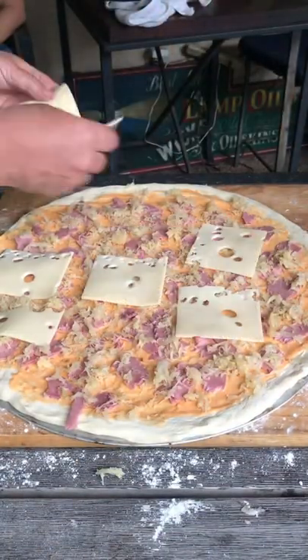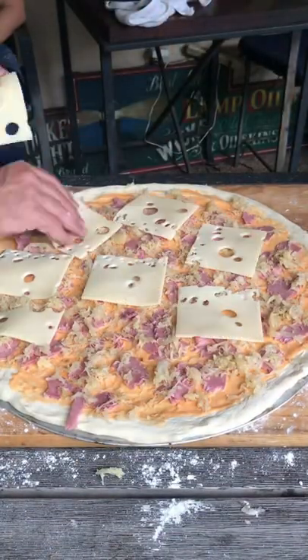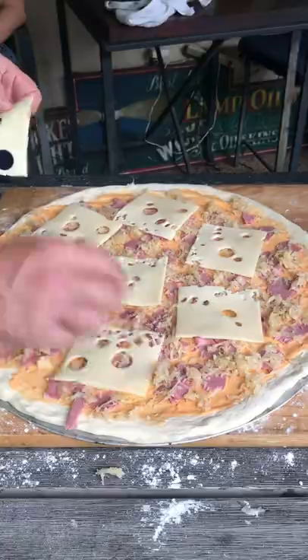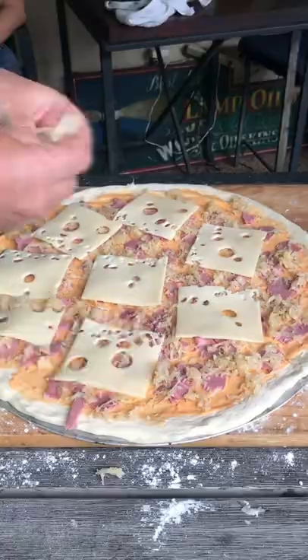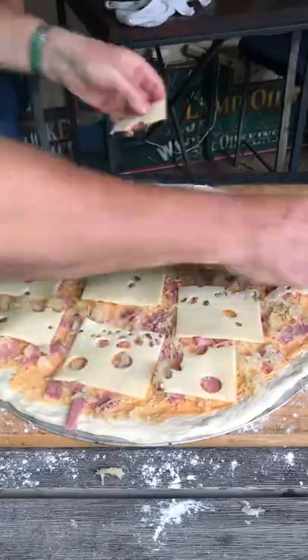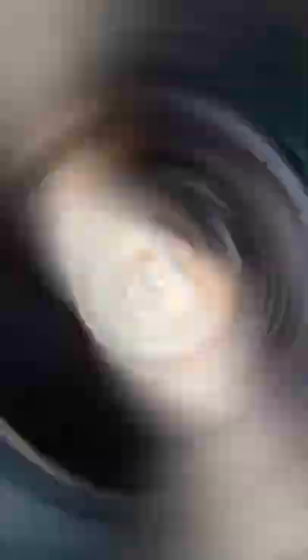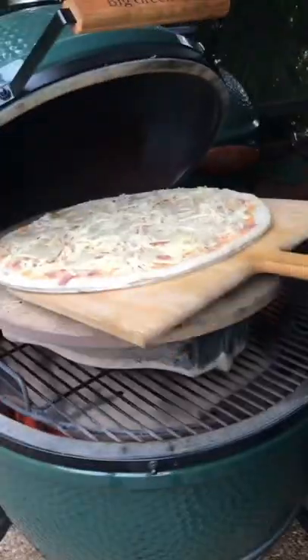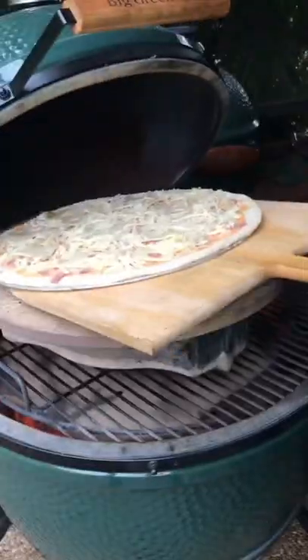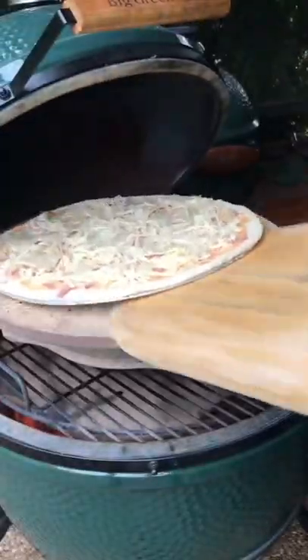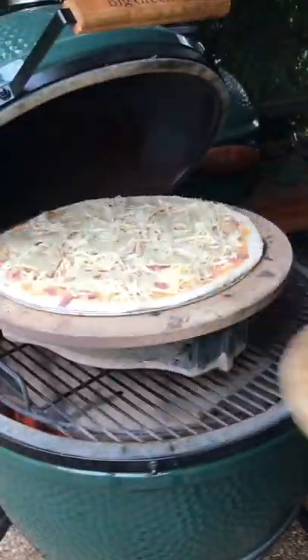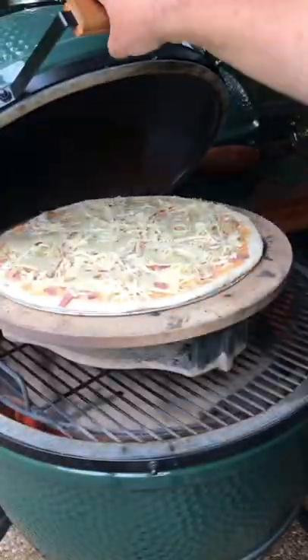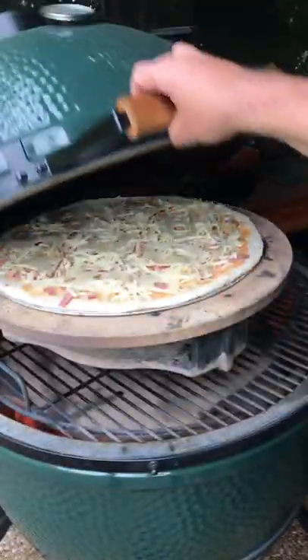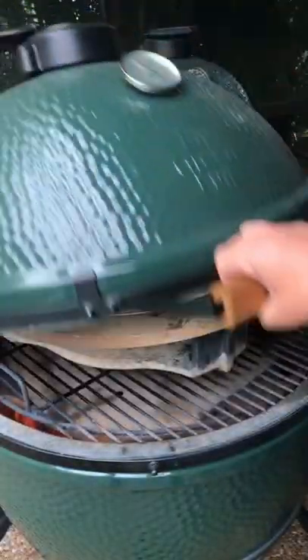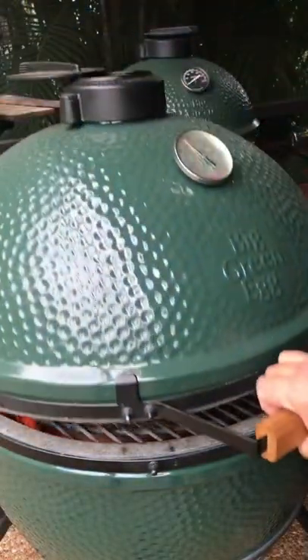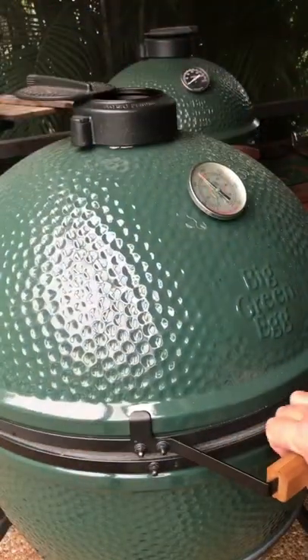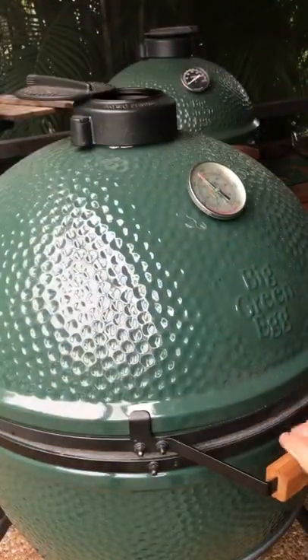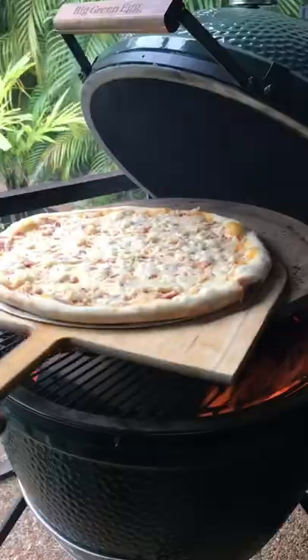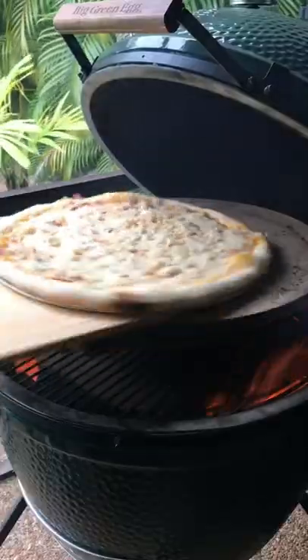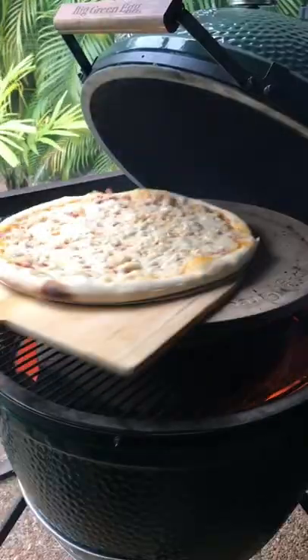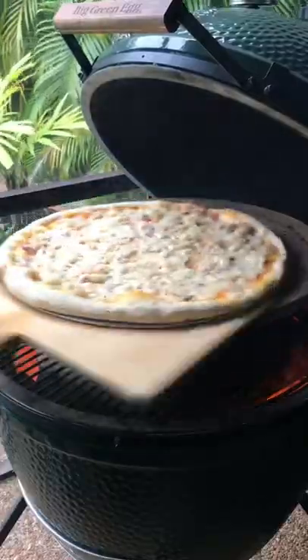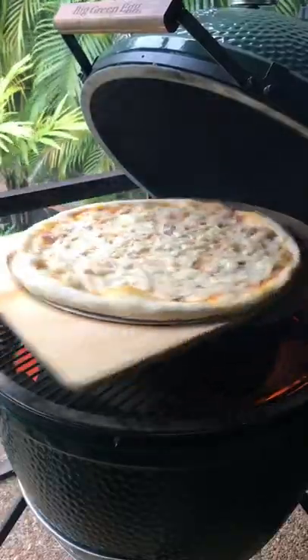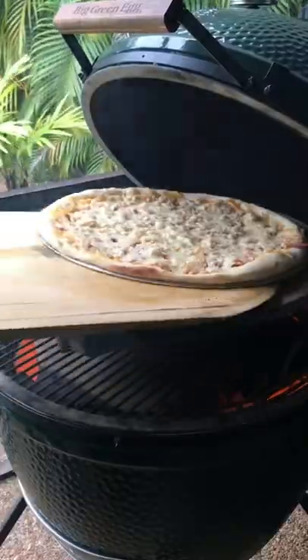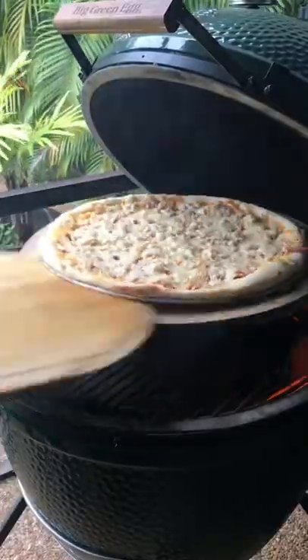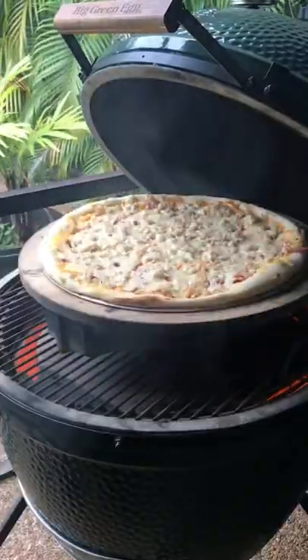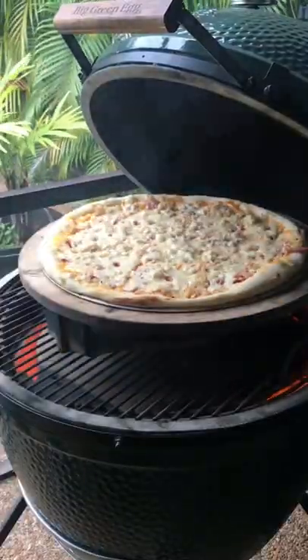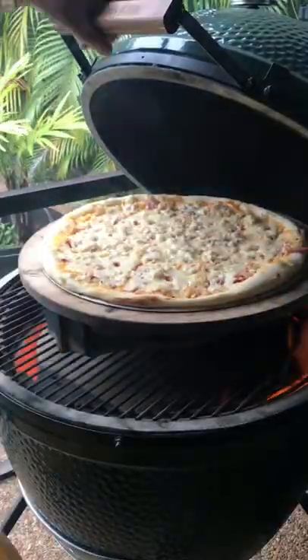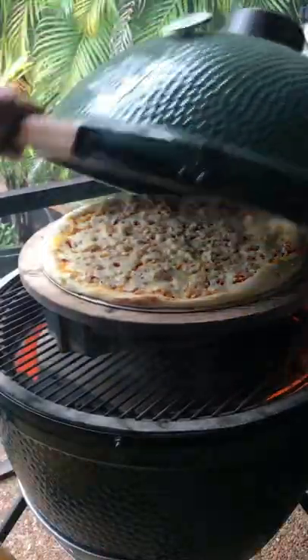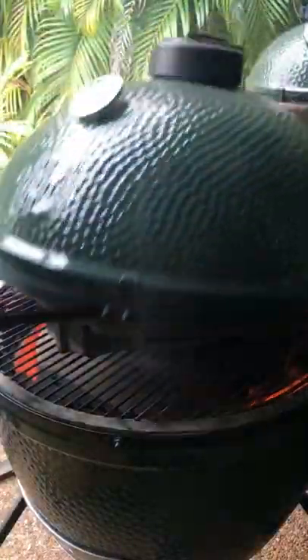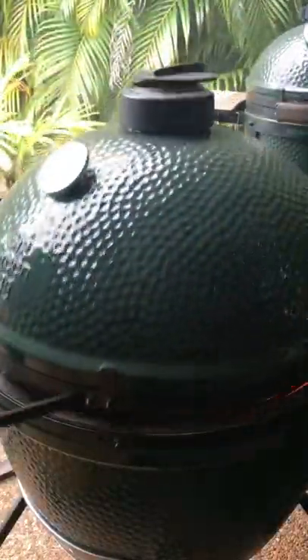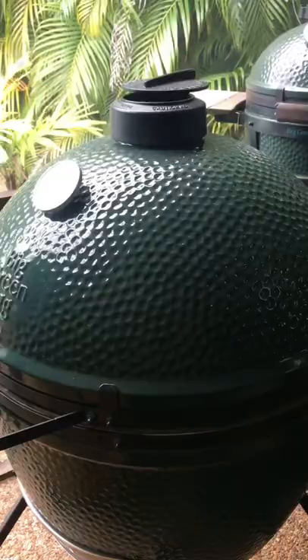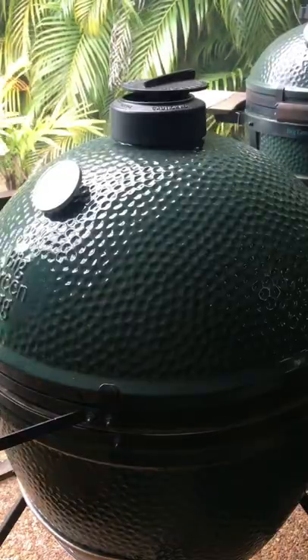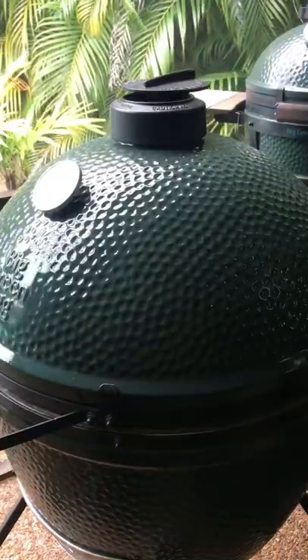Now some Swiss cheese tops it all off, onto the Big Green Egg at five hundred degrees. Spin it halfway through so that it cooks nice and evenly.